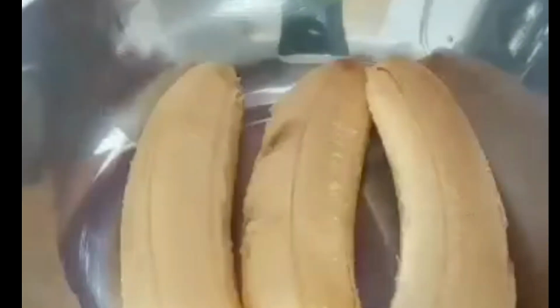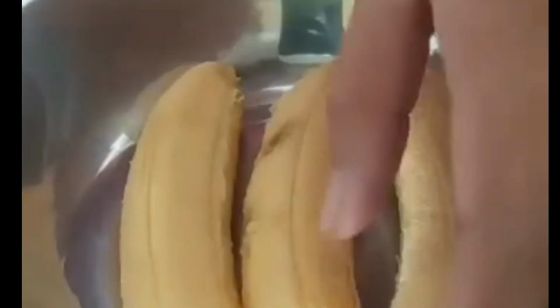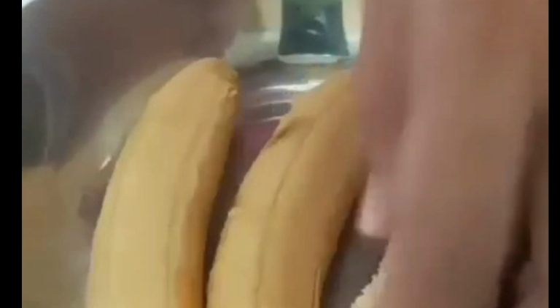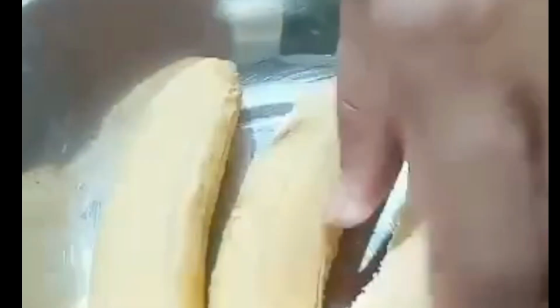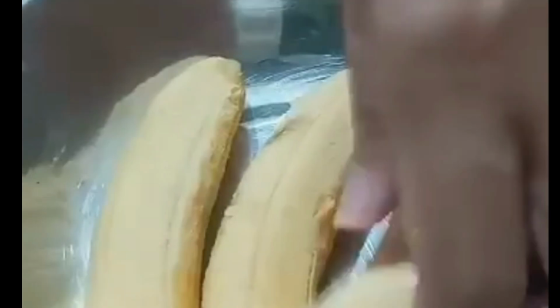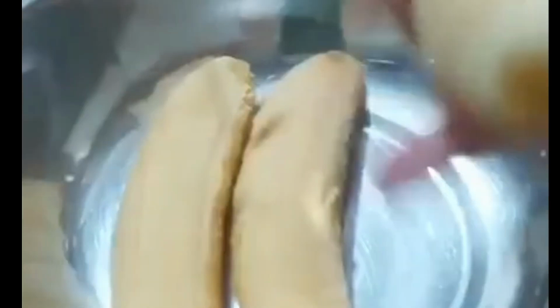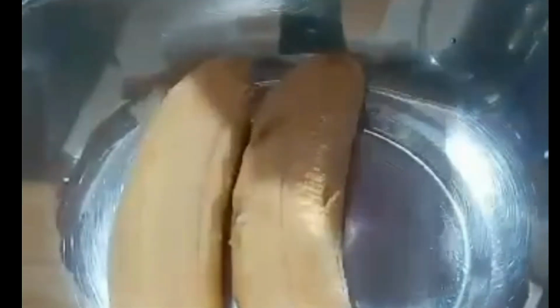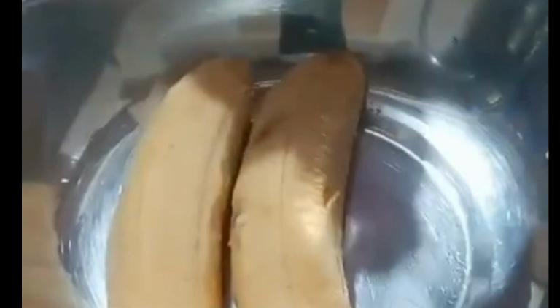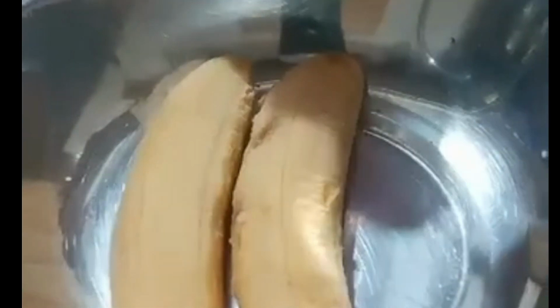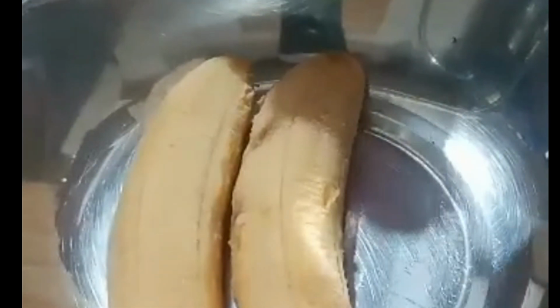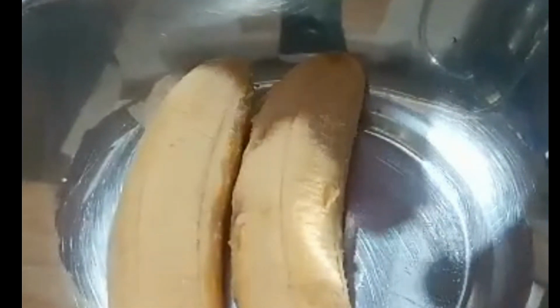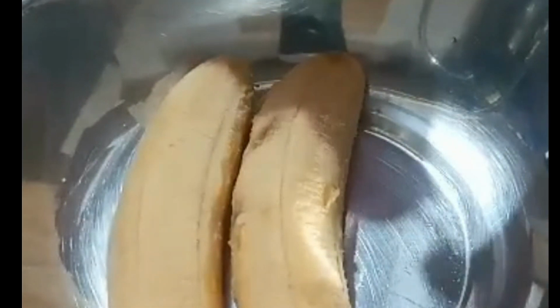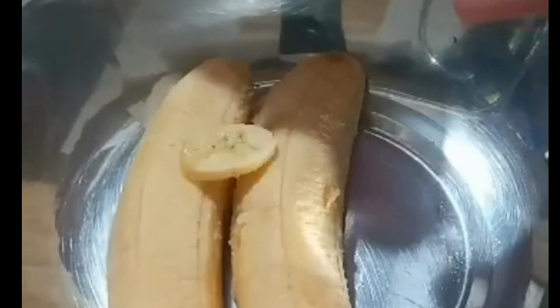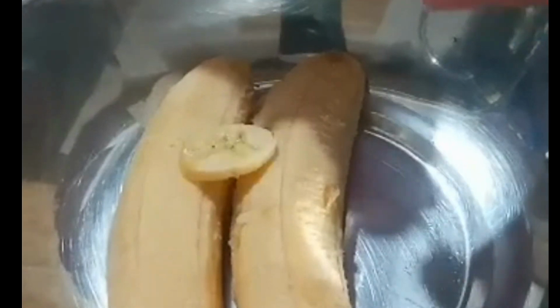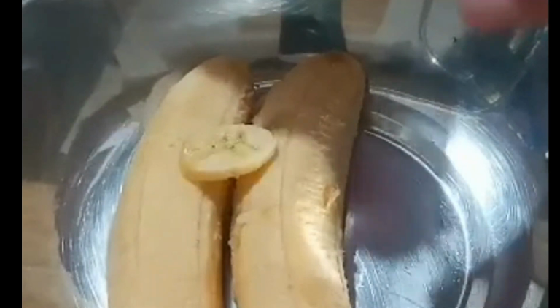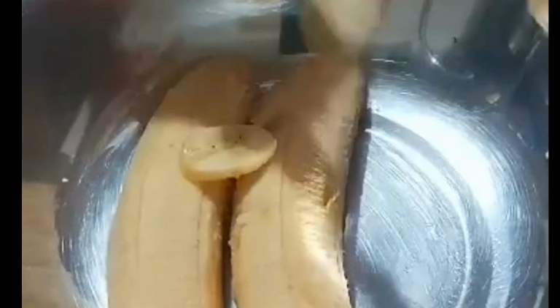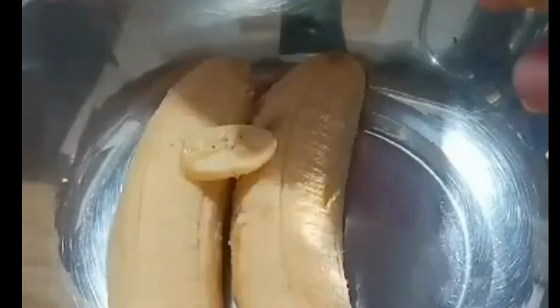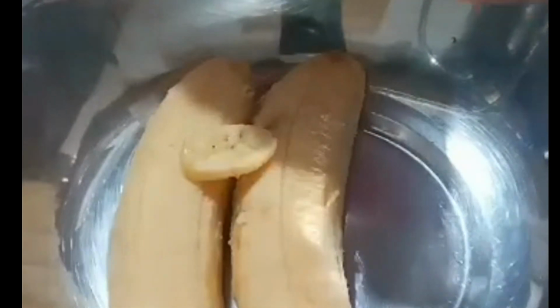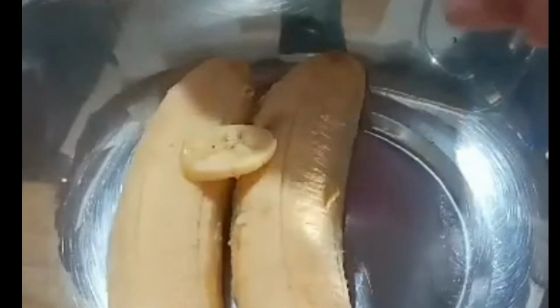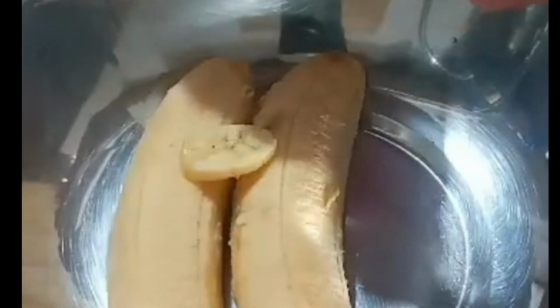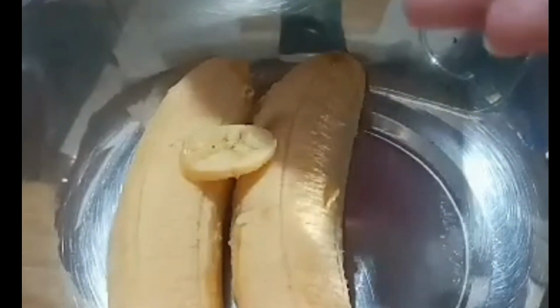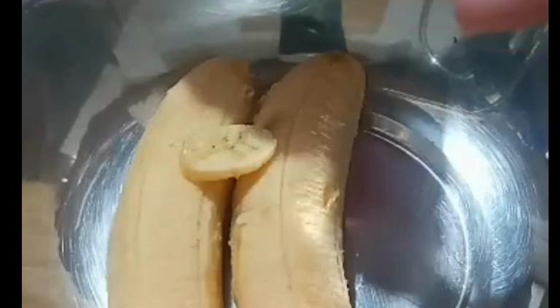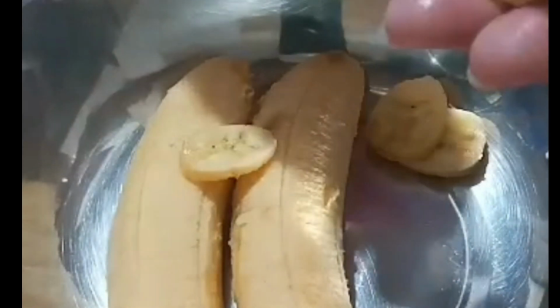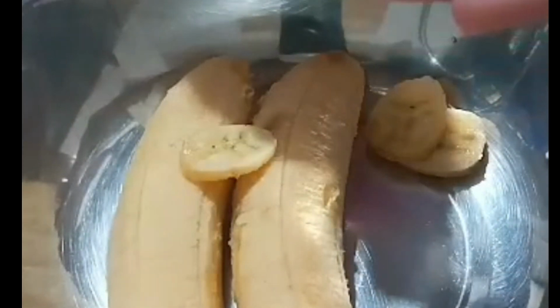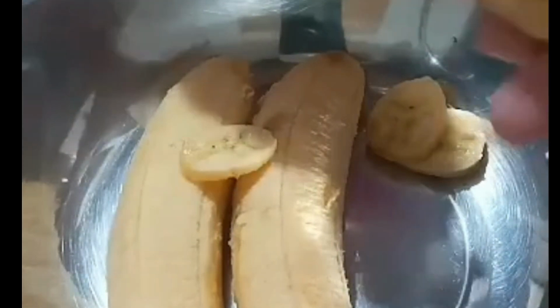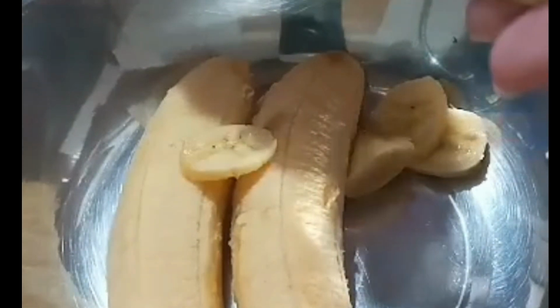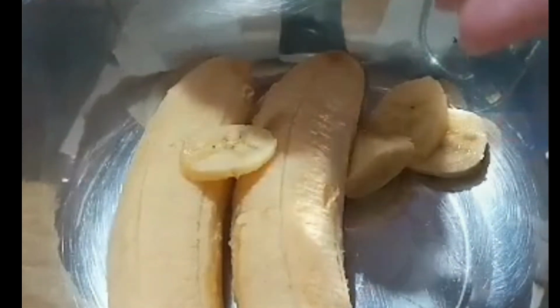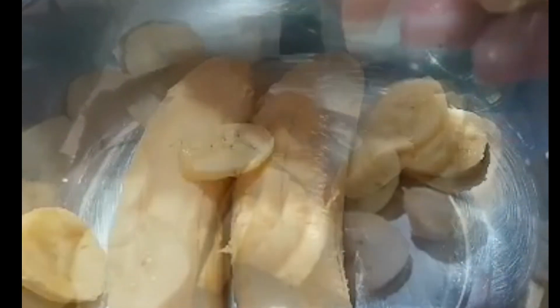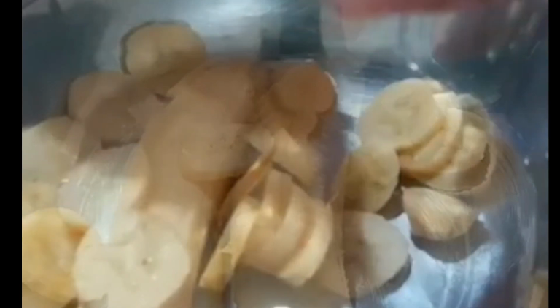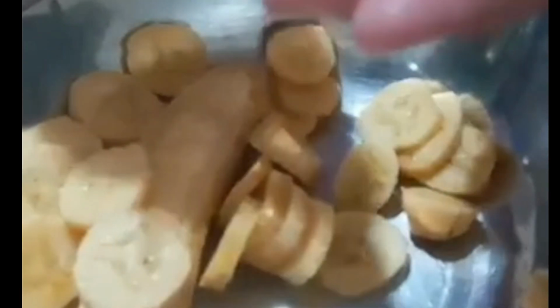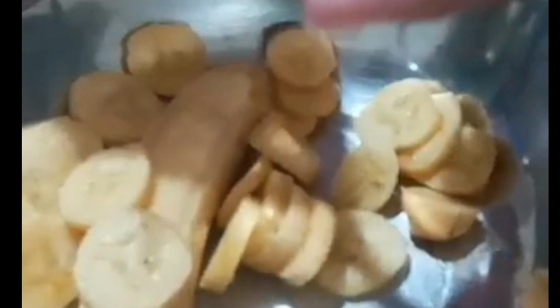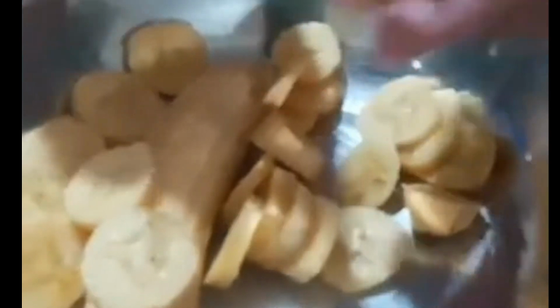Quaker Oats with banana. Cut the banana in small pieces.